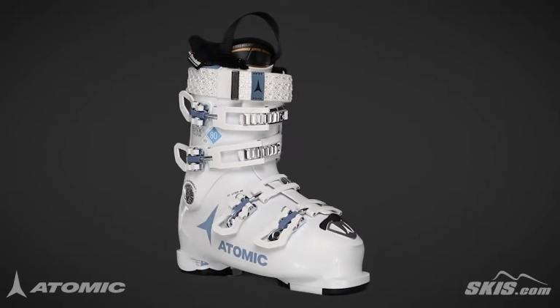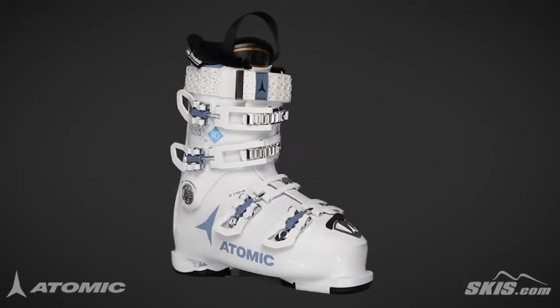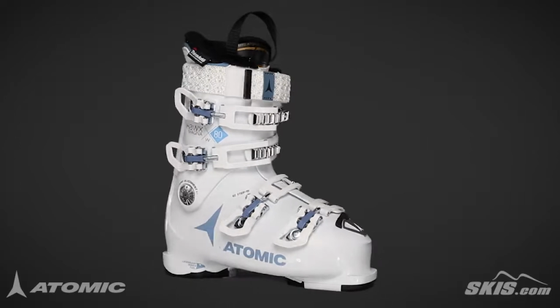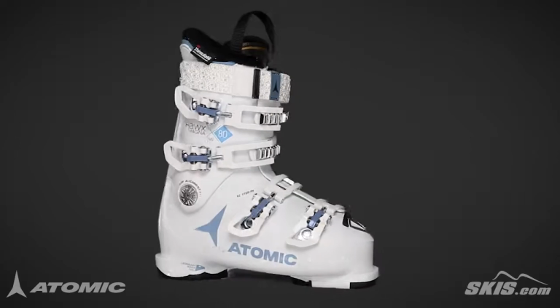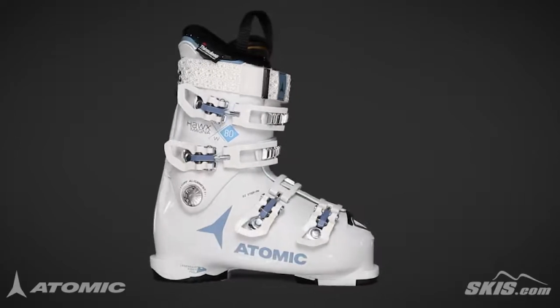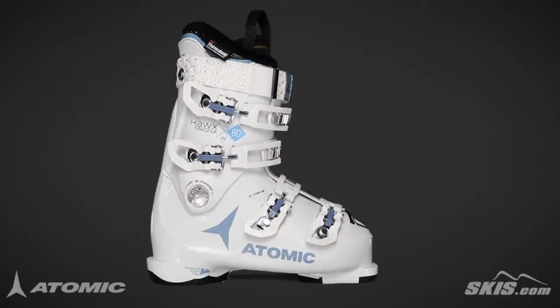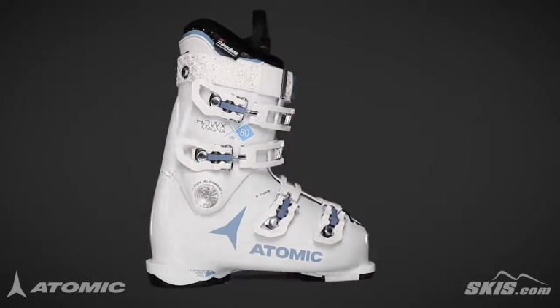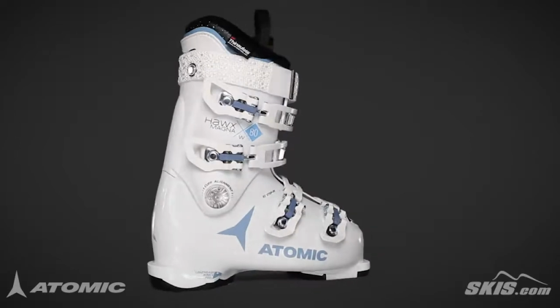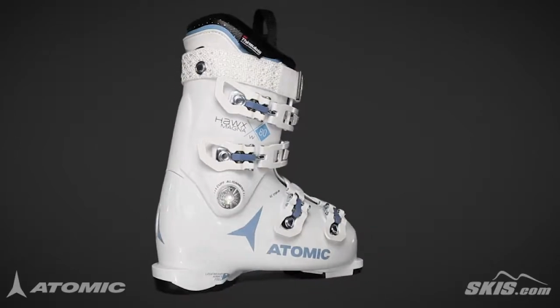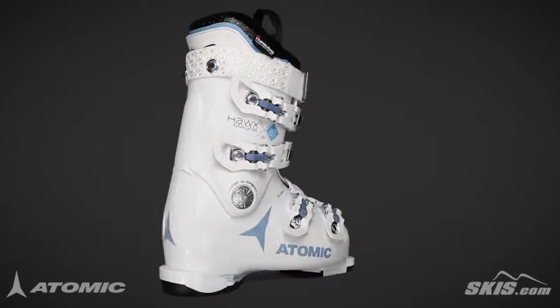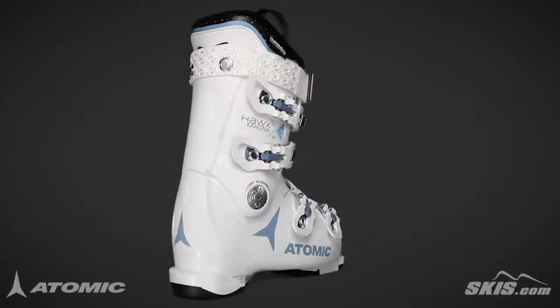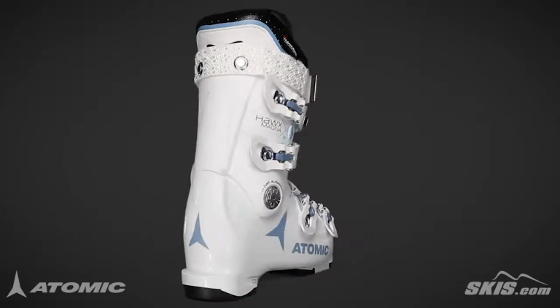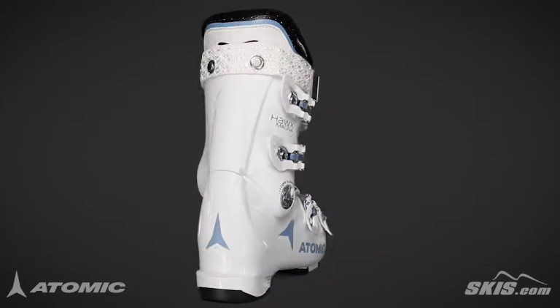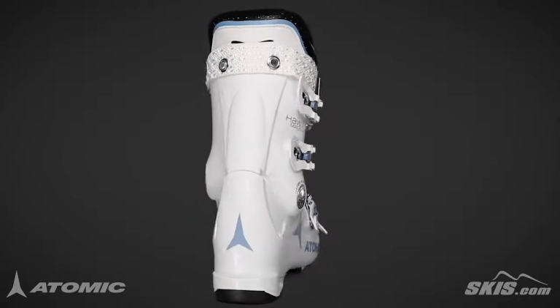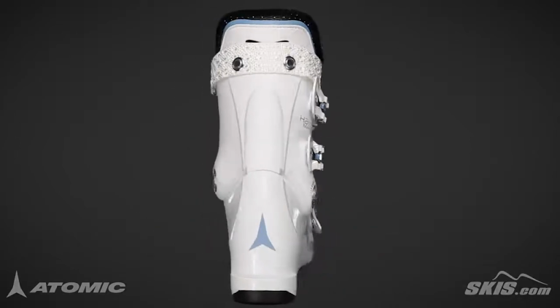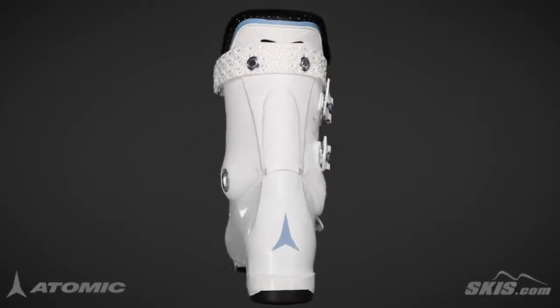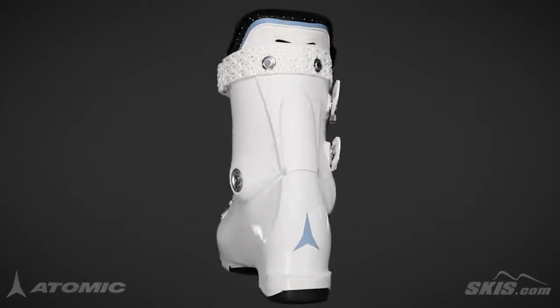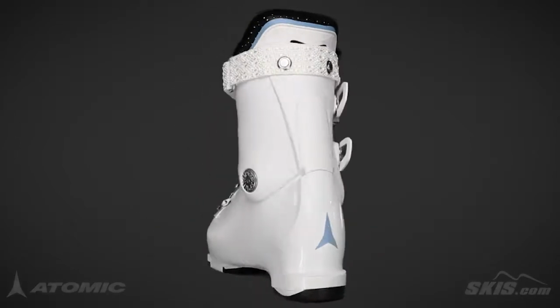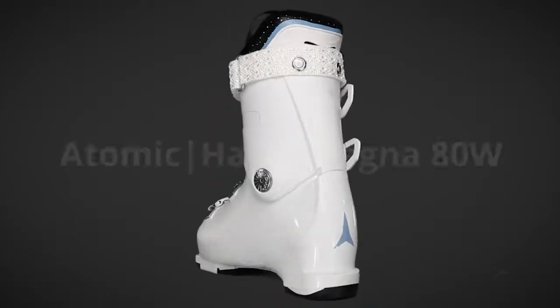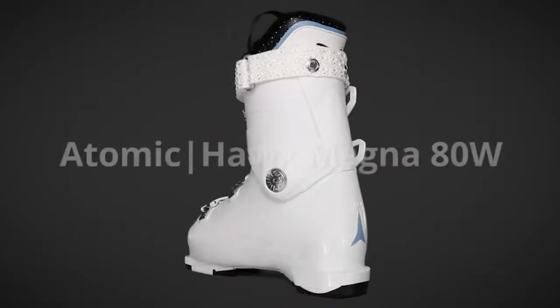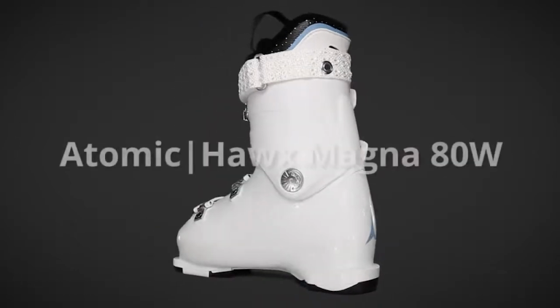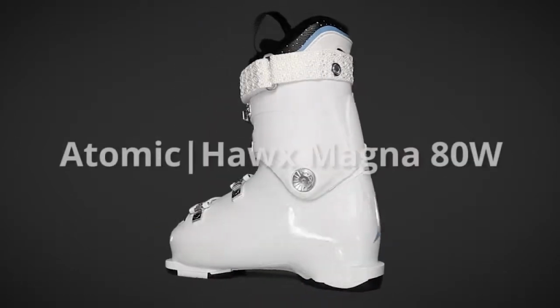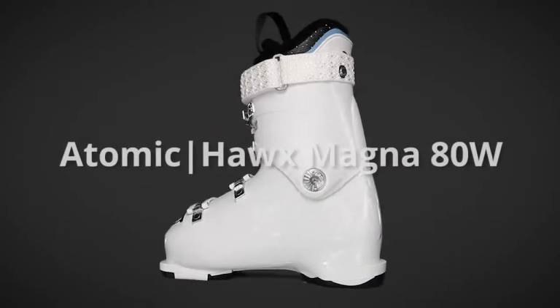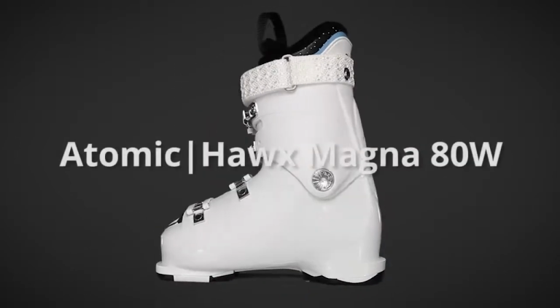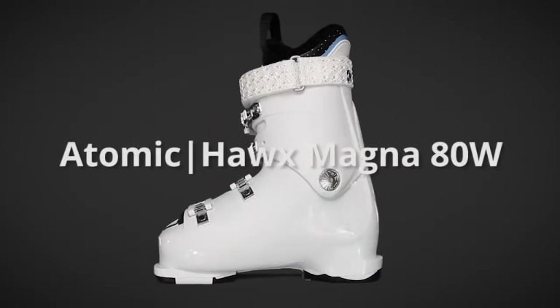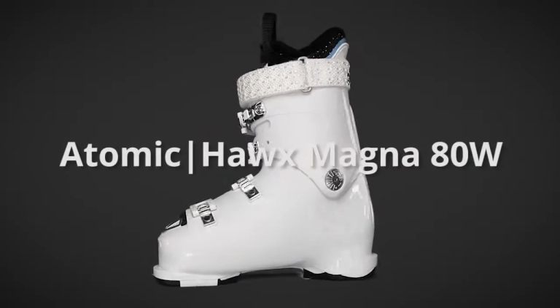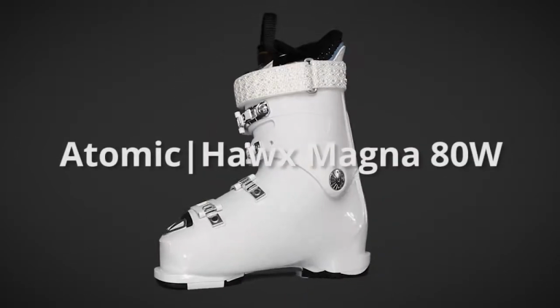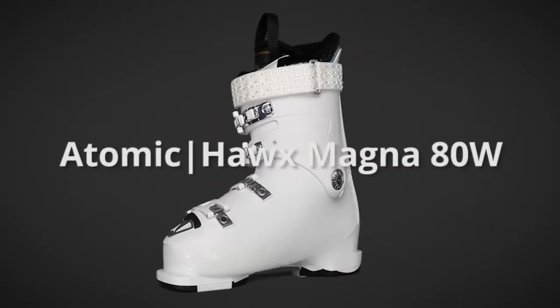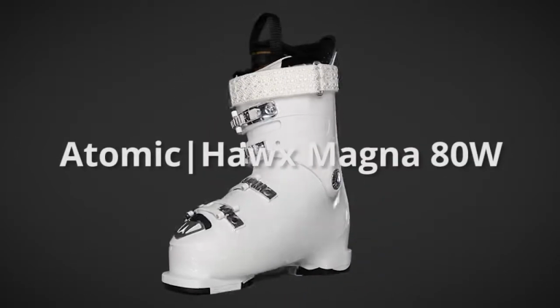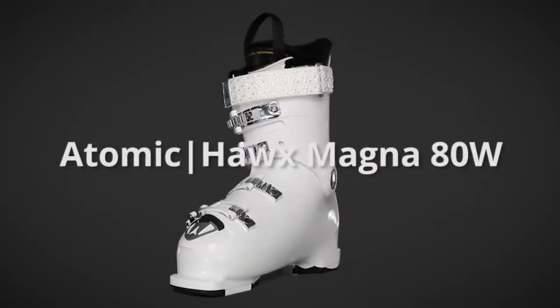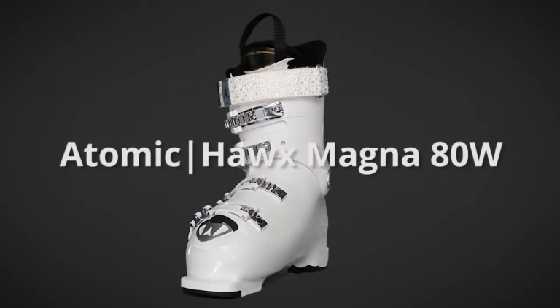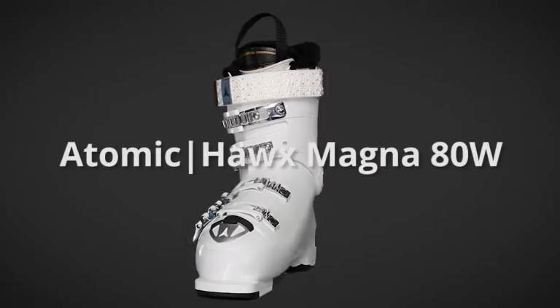For more information on the Atomic Hawx Magna 80W, please visit us at skis.com.